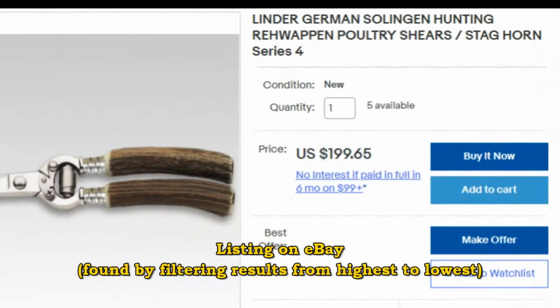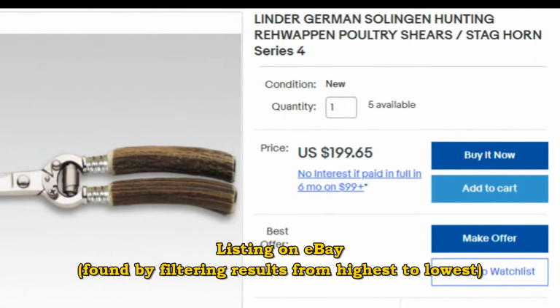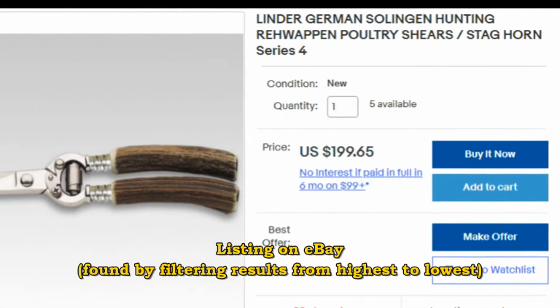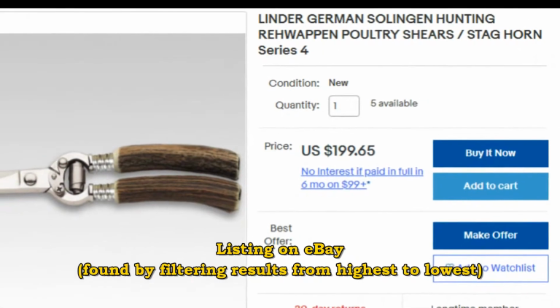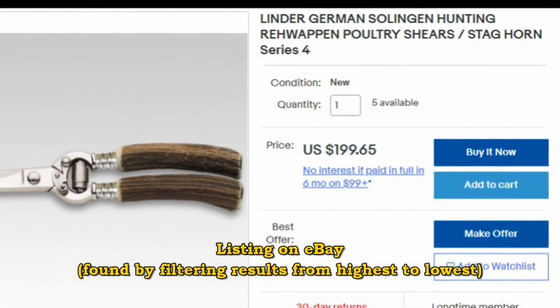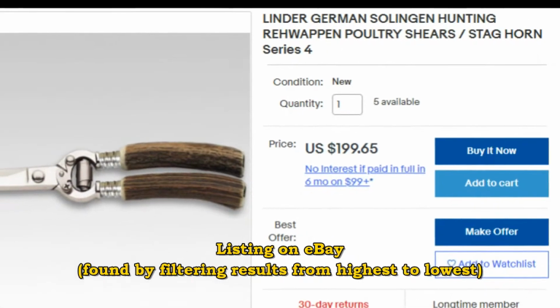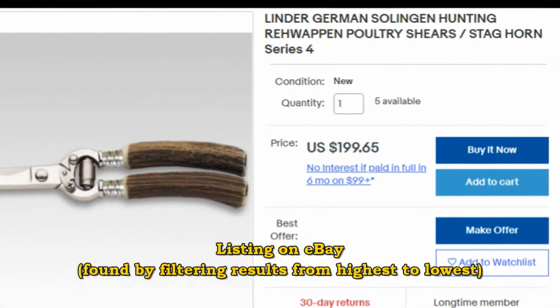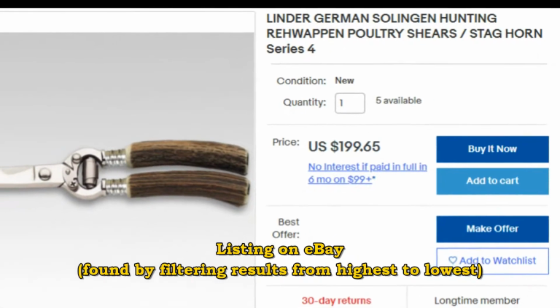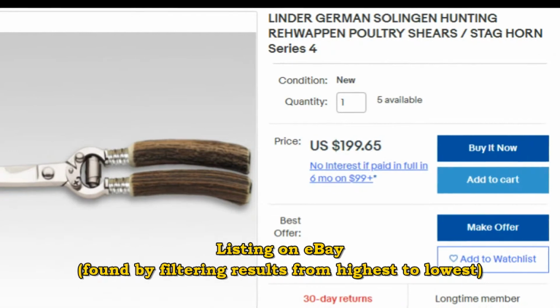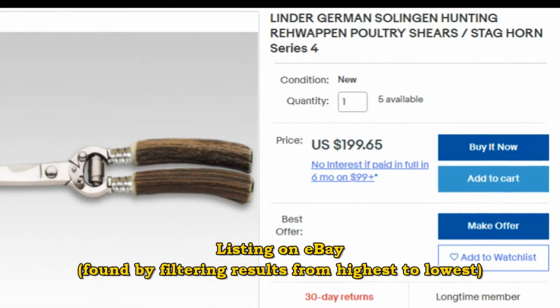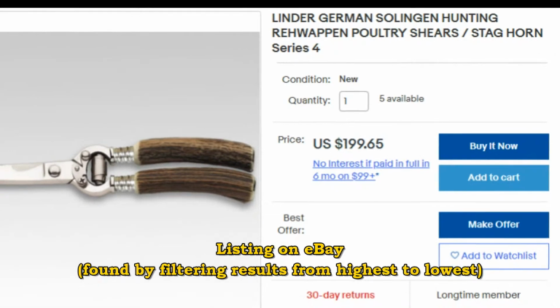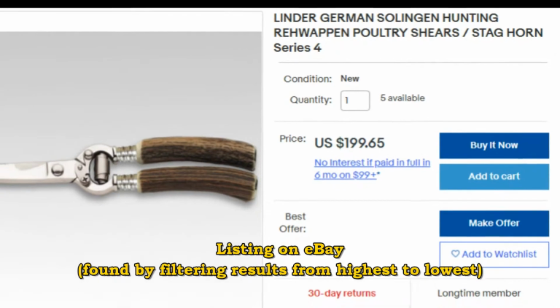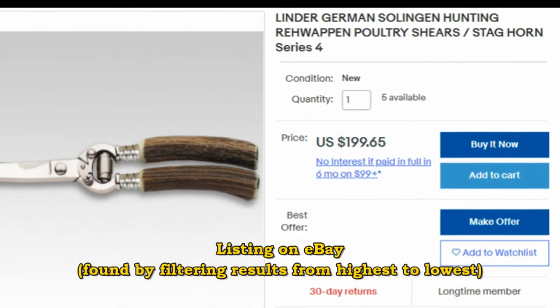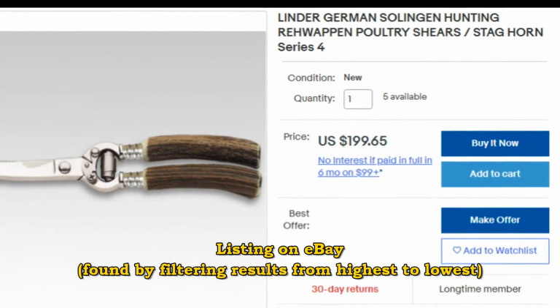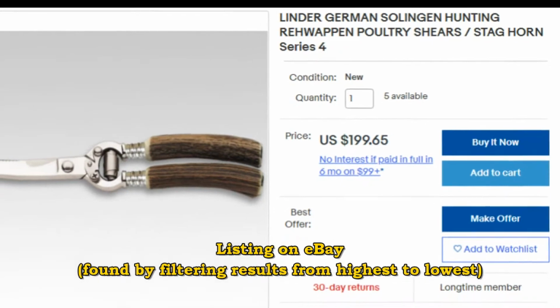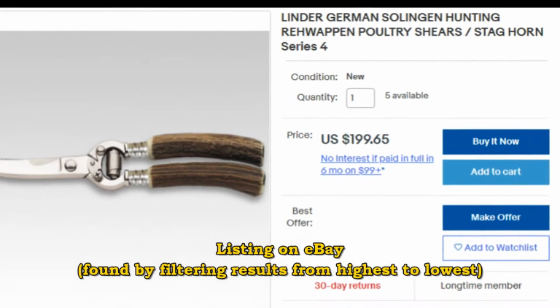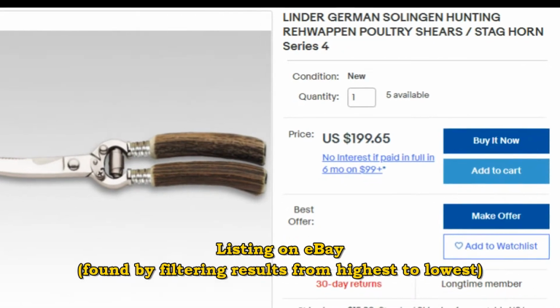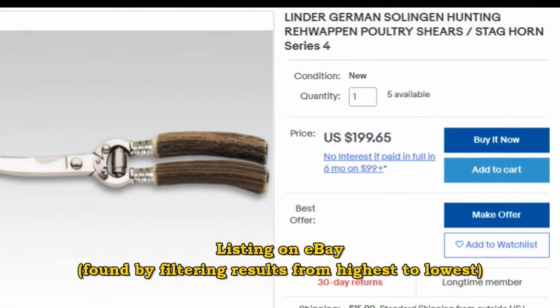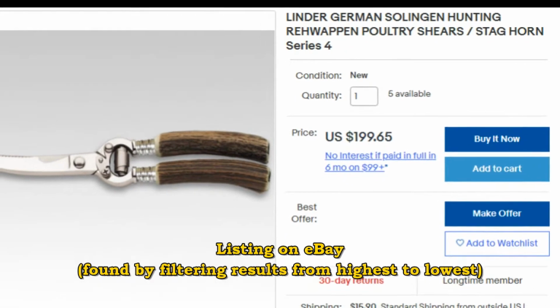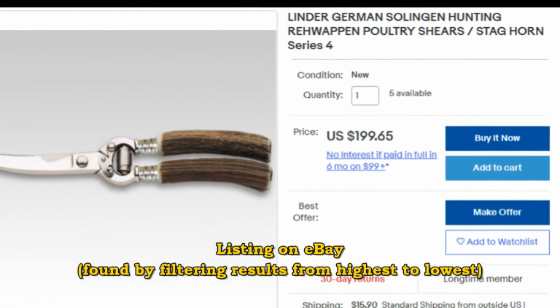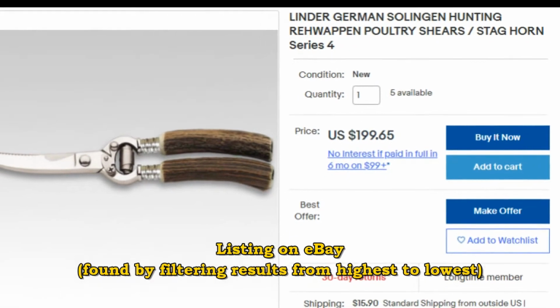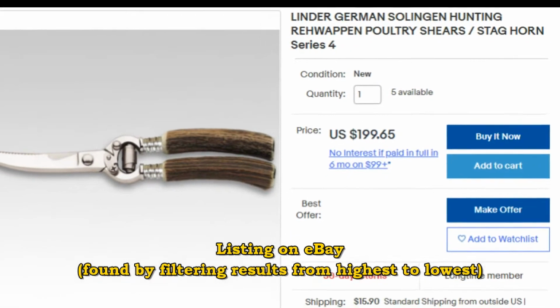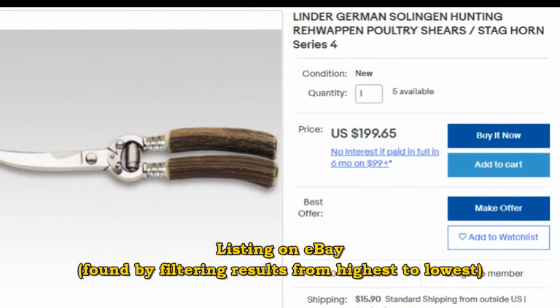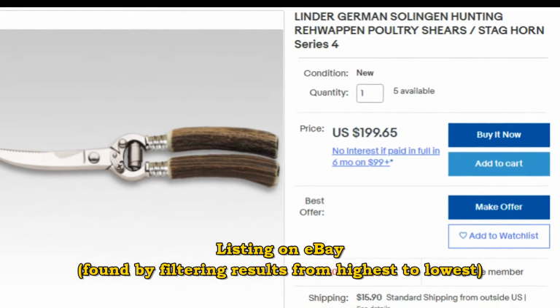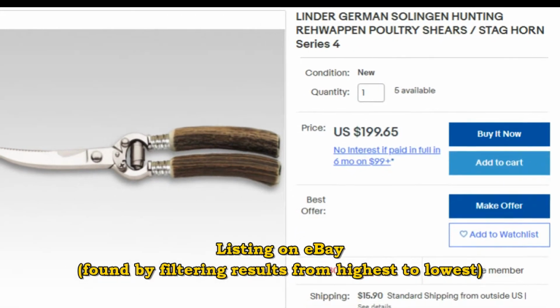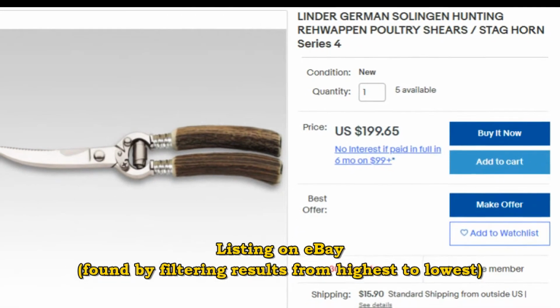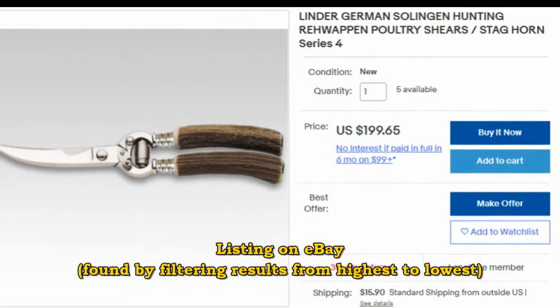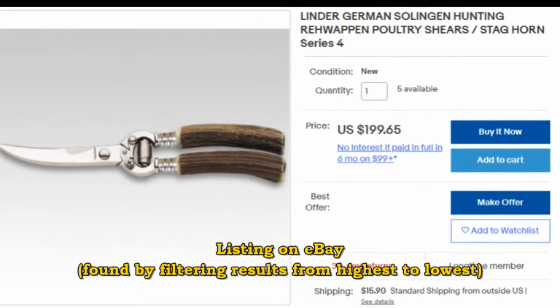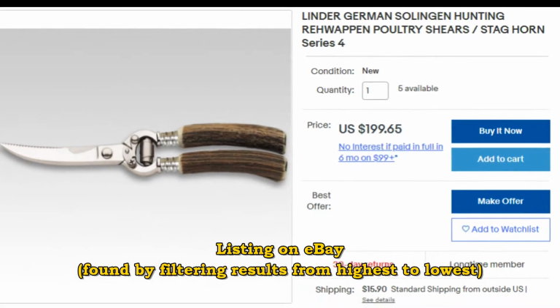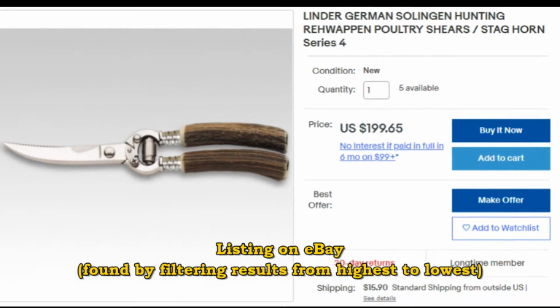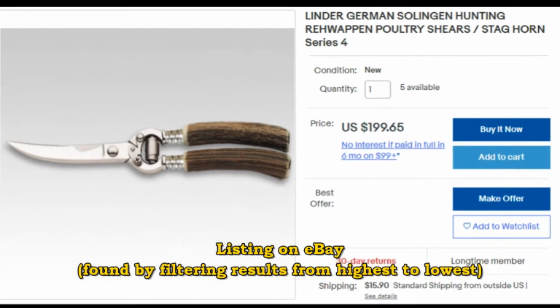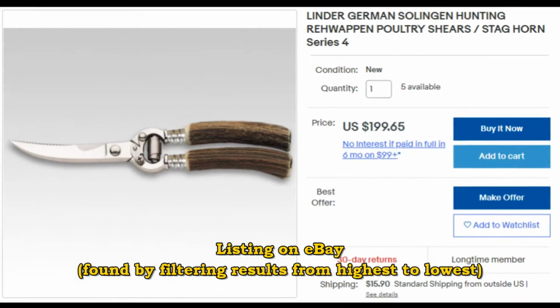But if you want to buy one of these brand new, it'll cost $200 and ships from Germany.